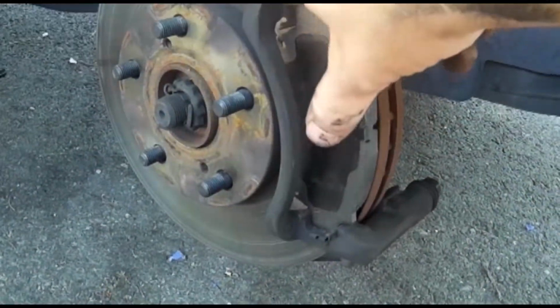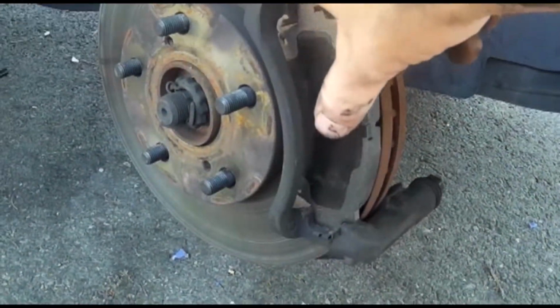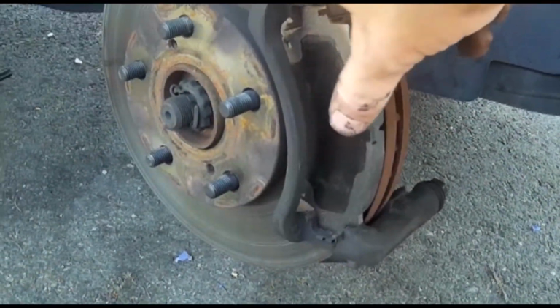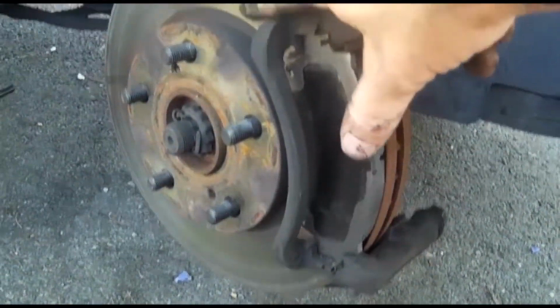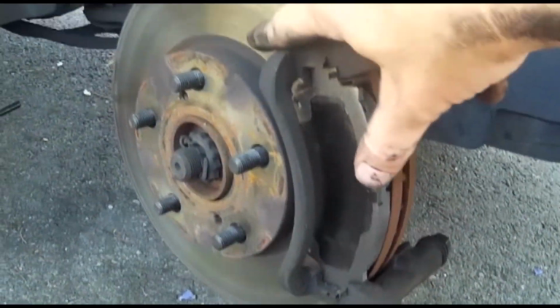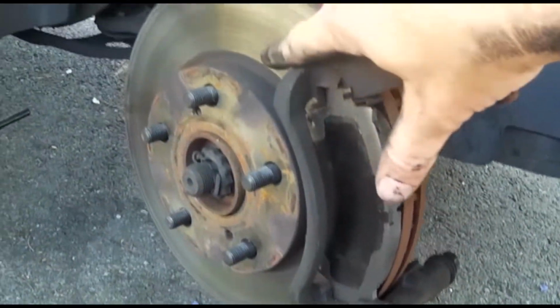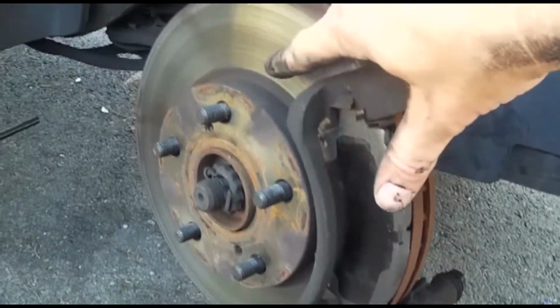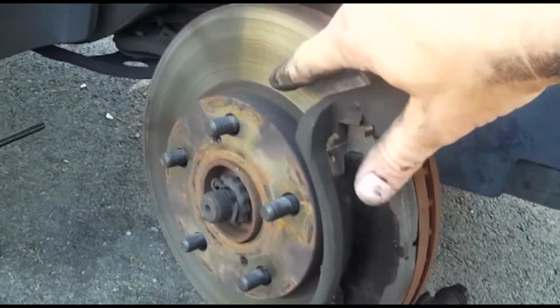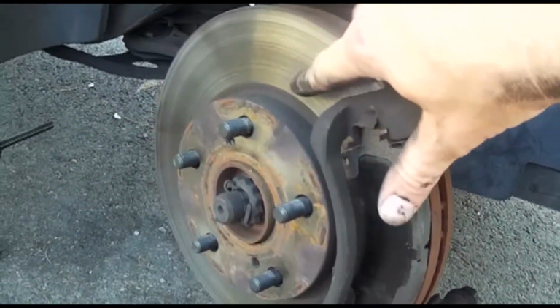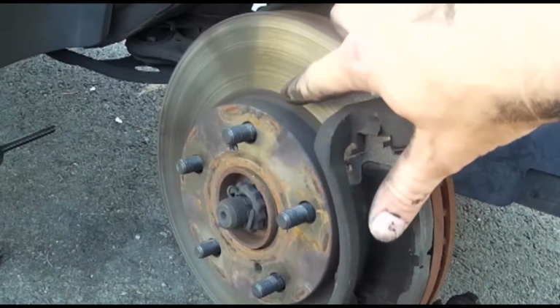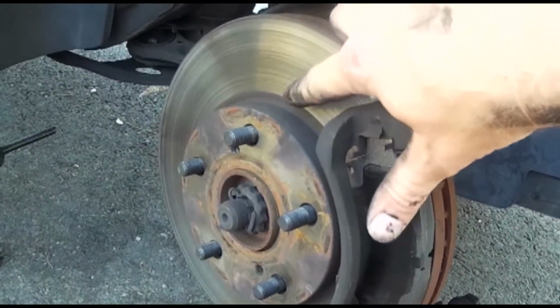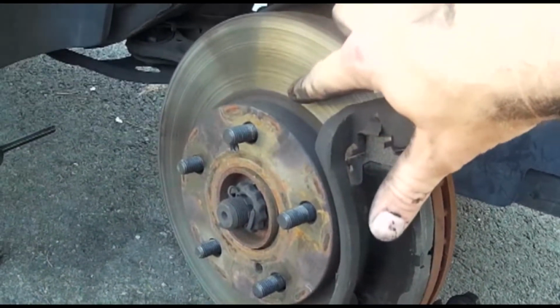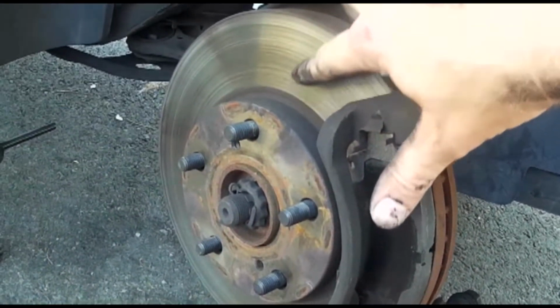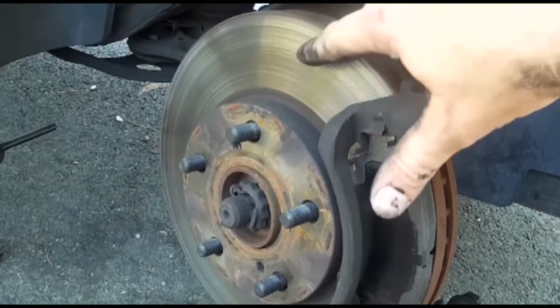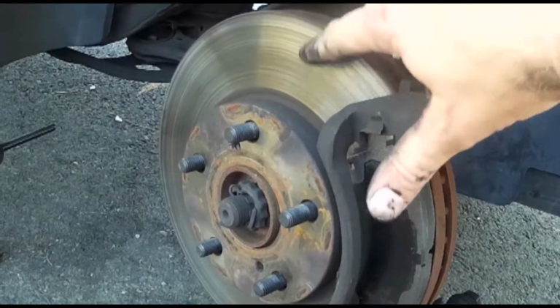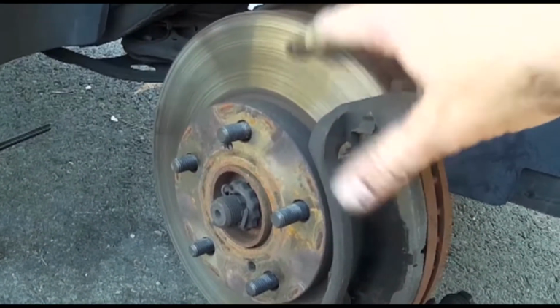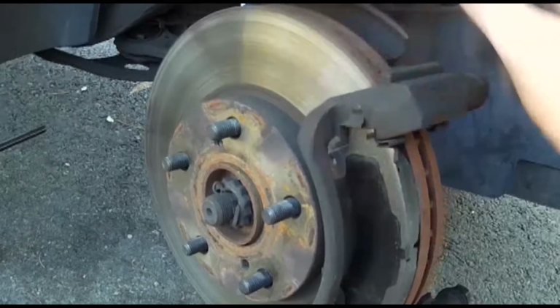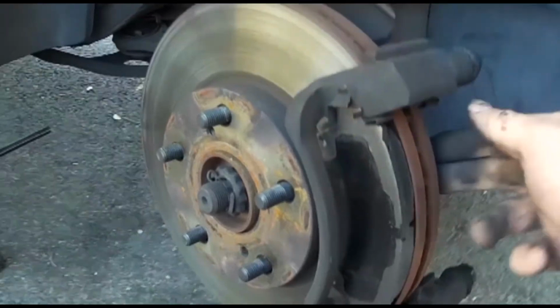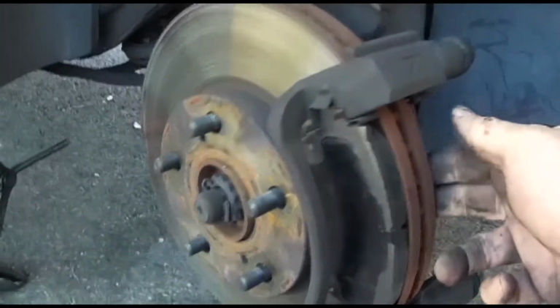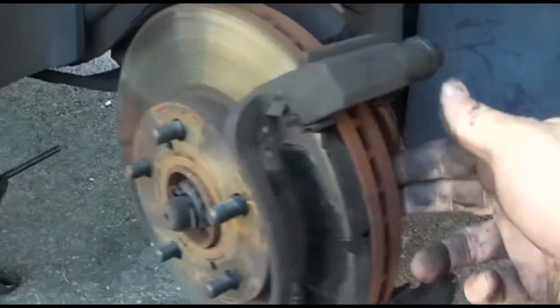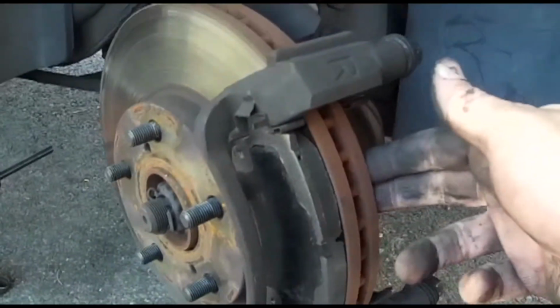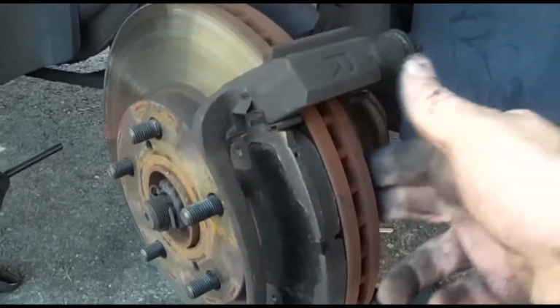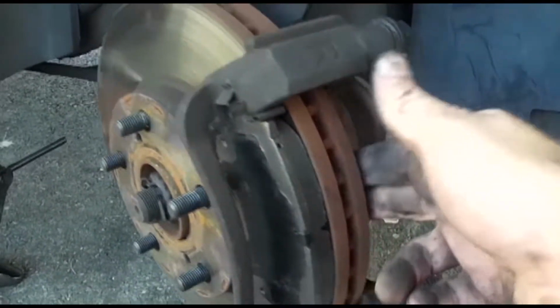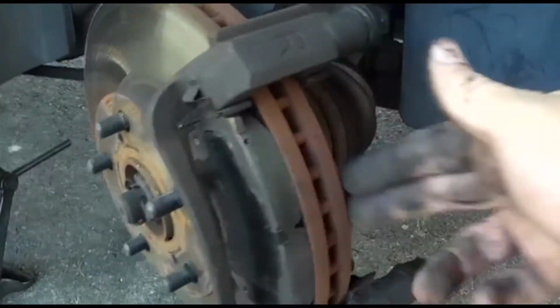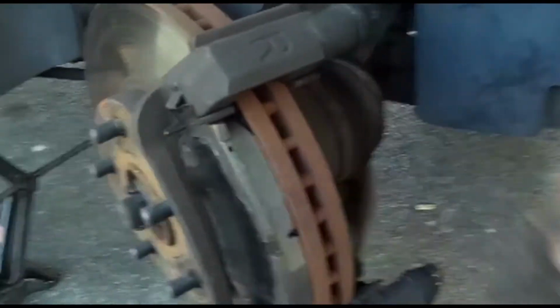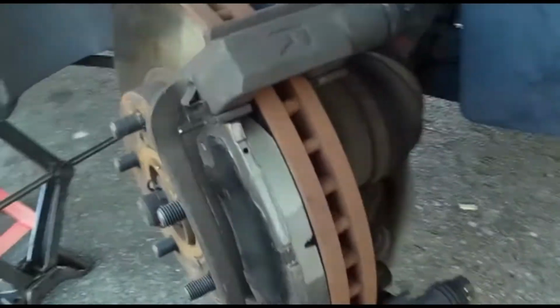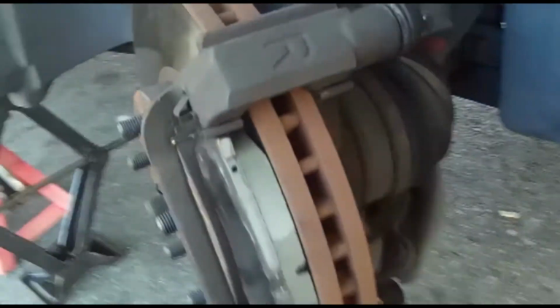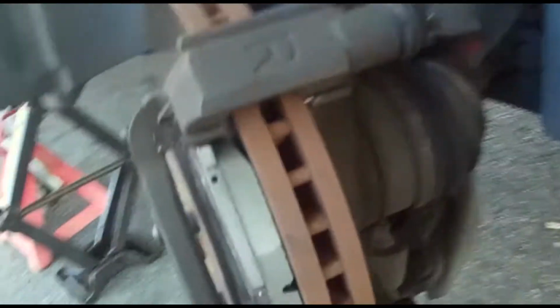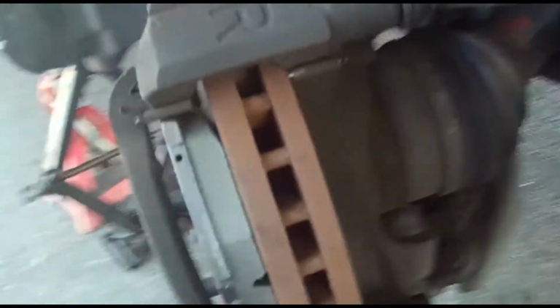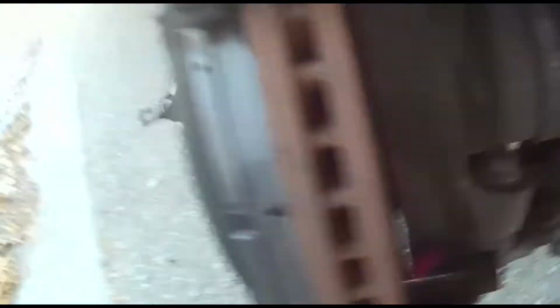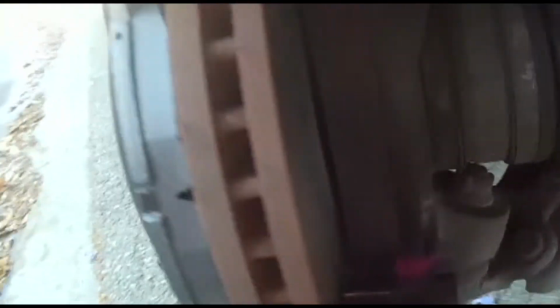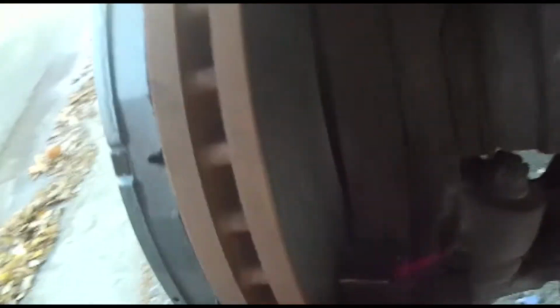I'll be replacing the rotors, which is just a matter of loosening the bracket and sliding it off, but I don't have them handy for this video.